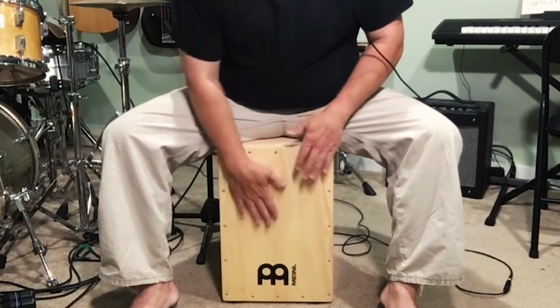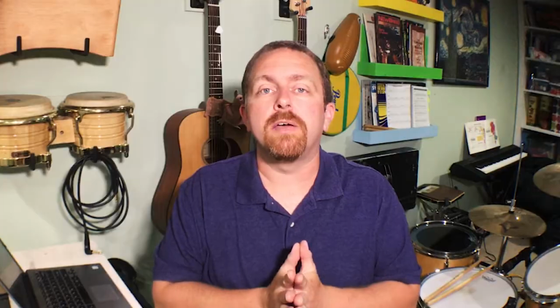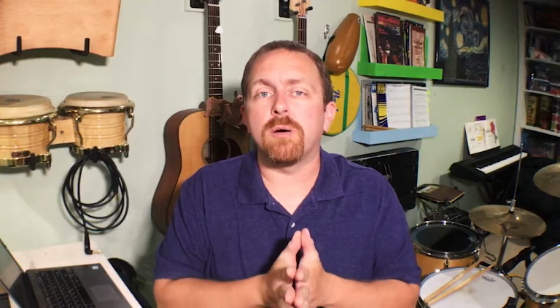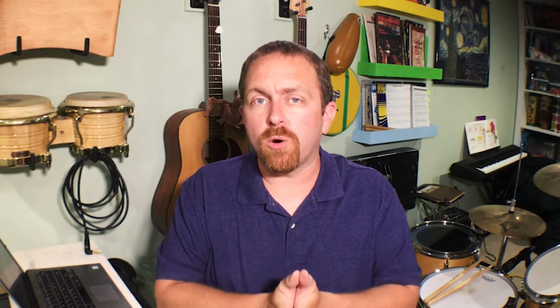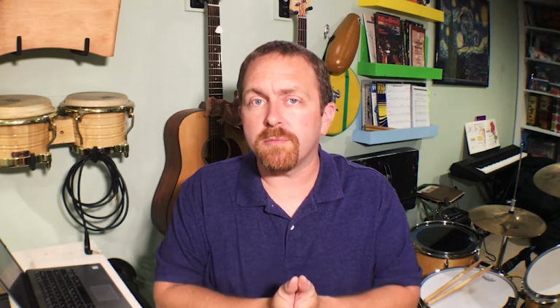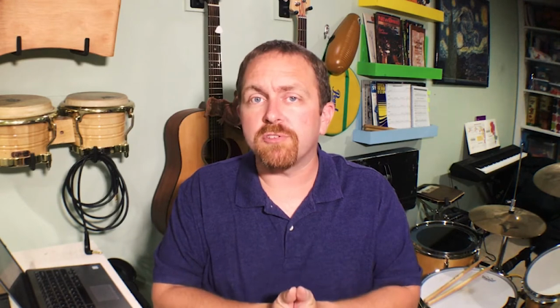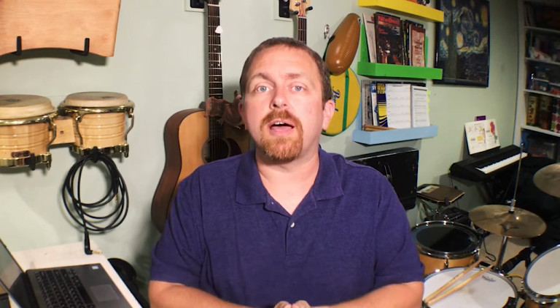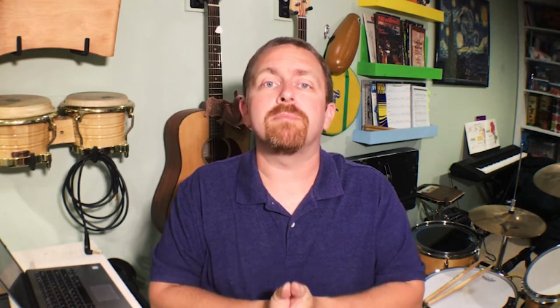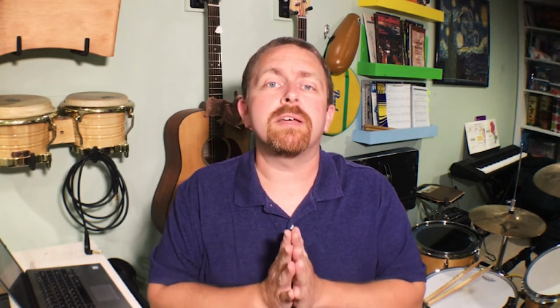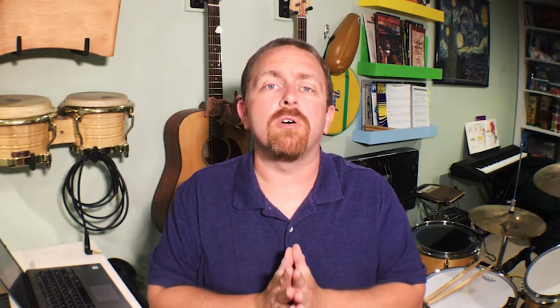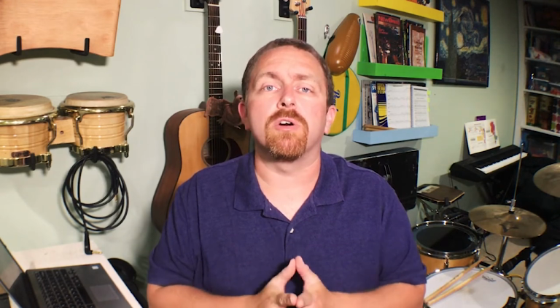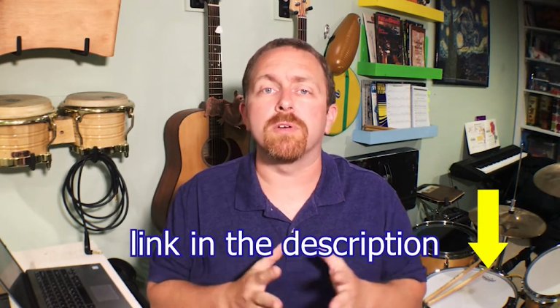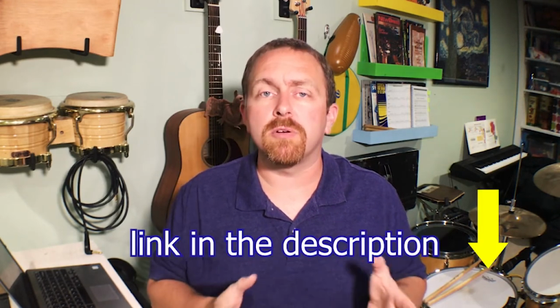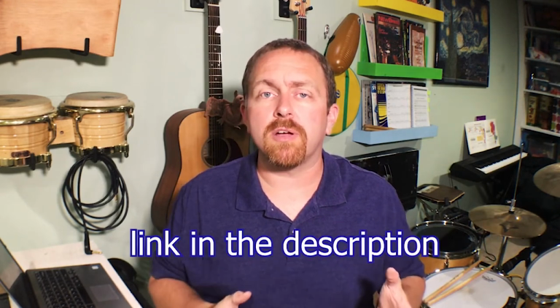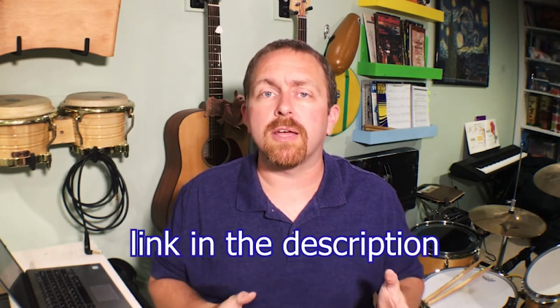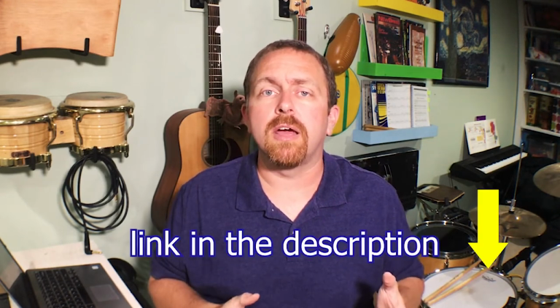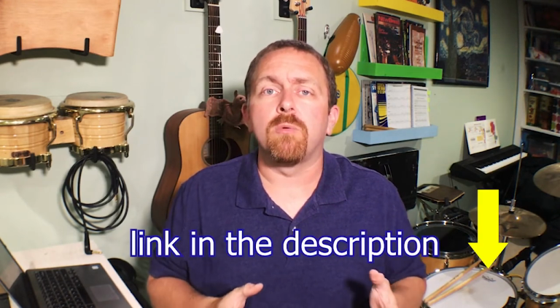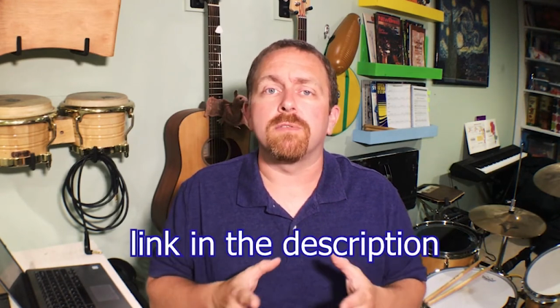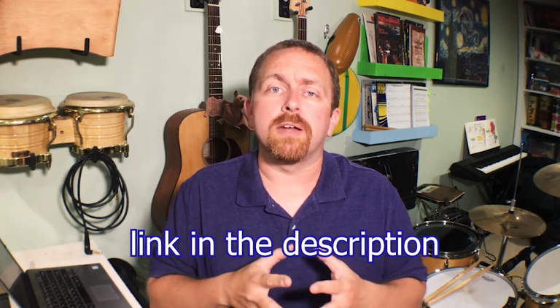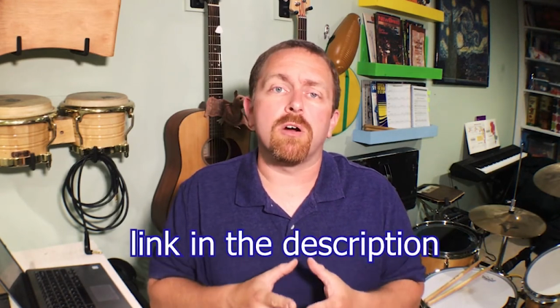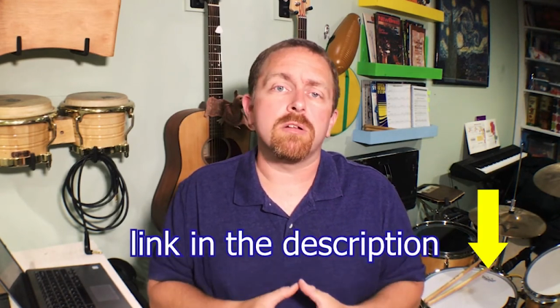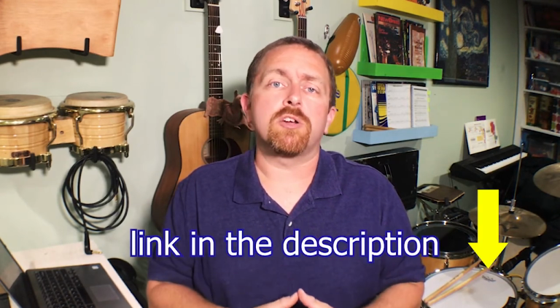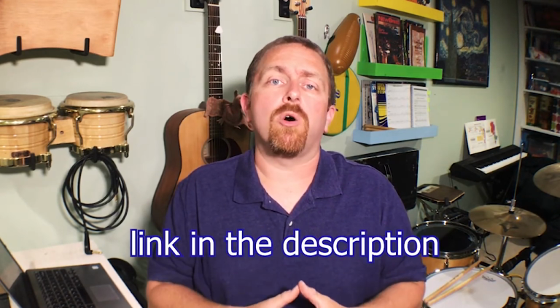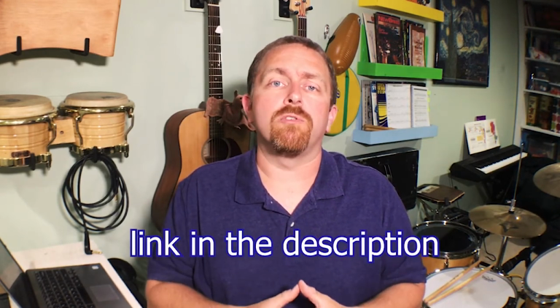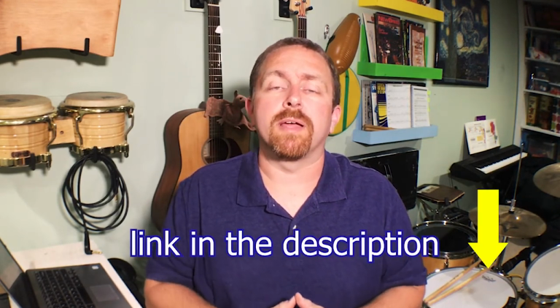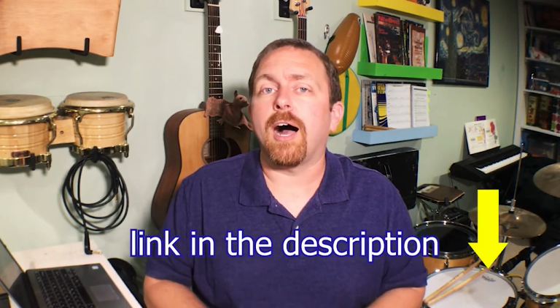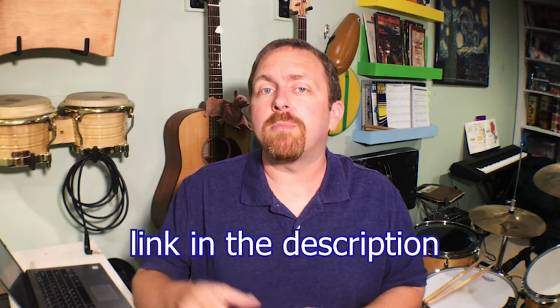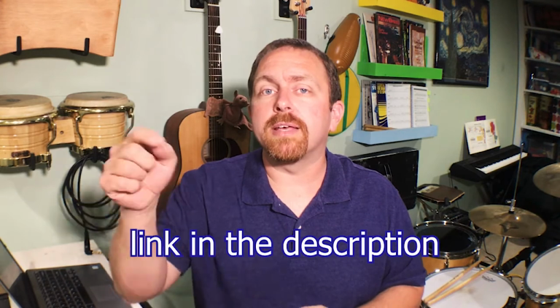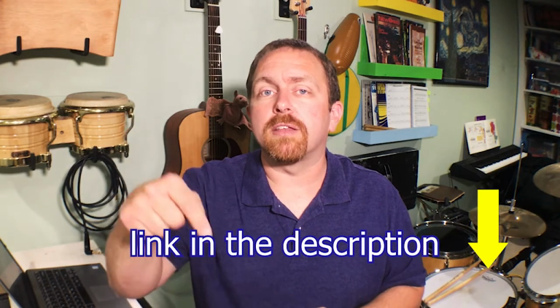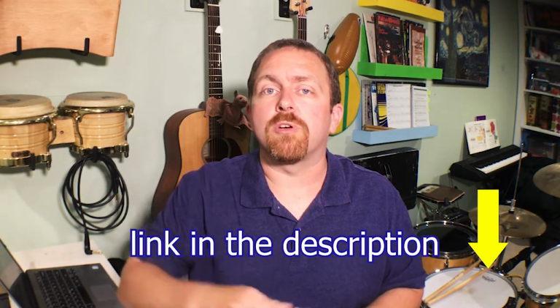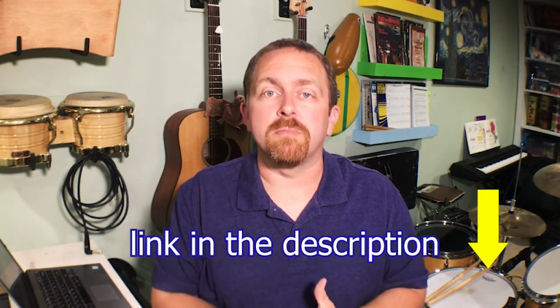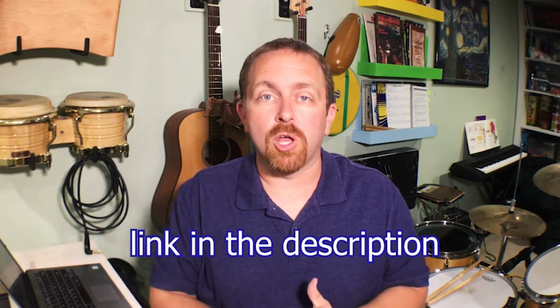If you want more information on how to play Cajon, go to rhythmnotes.net where you'll find an article on Cajon drumming. I'll put a link in the description below.